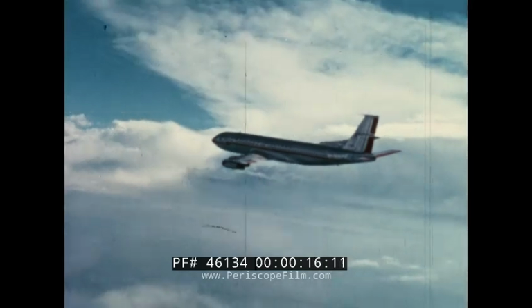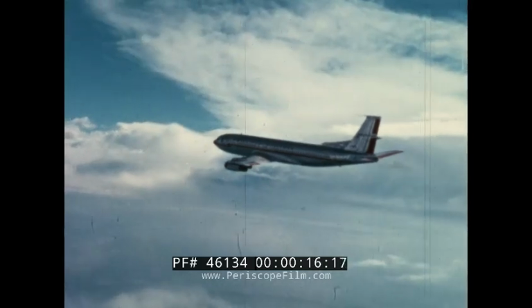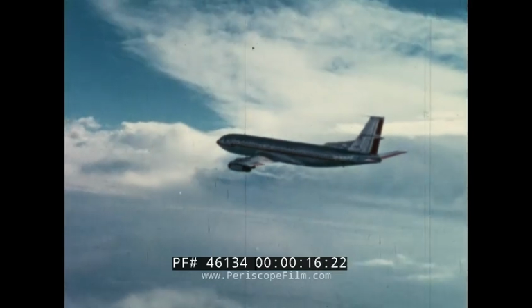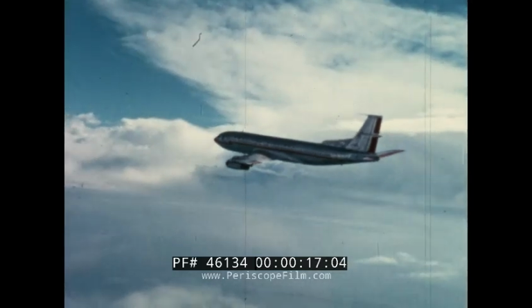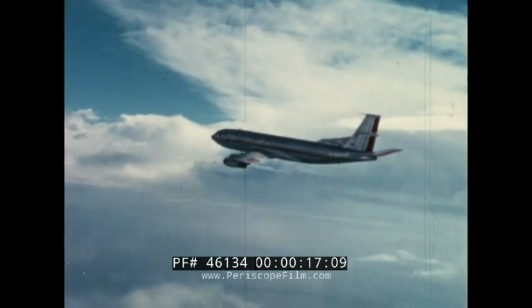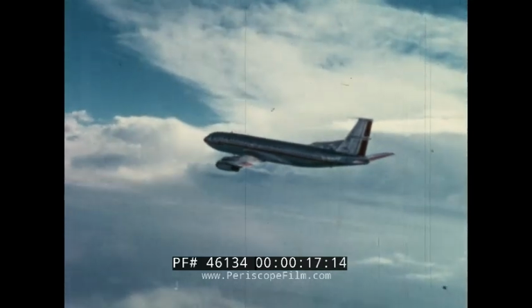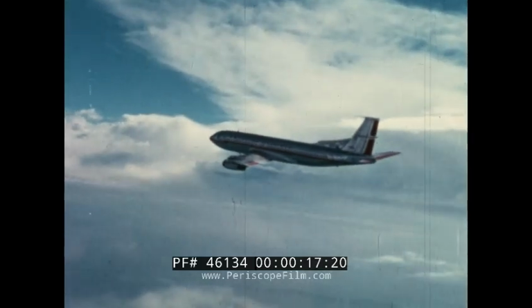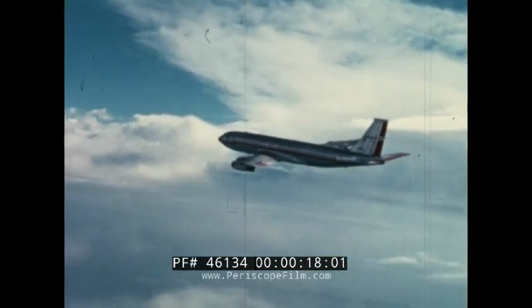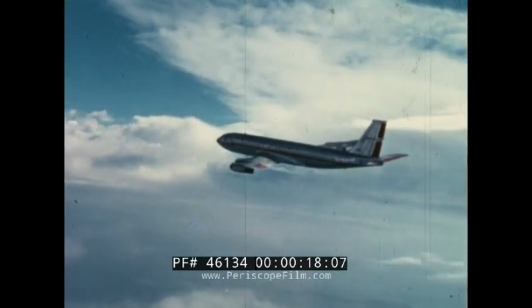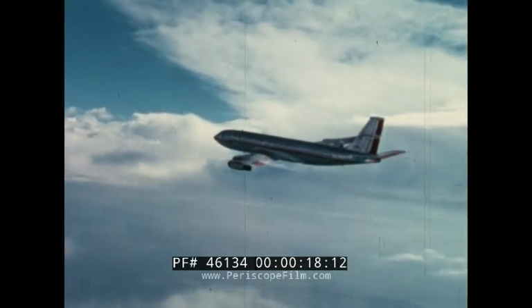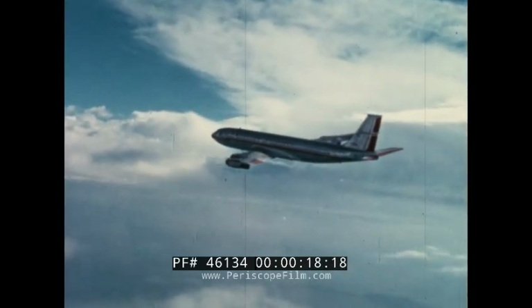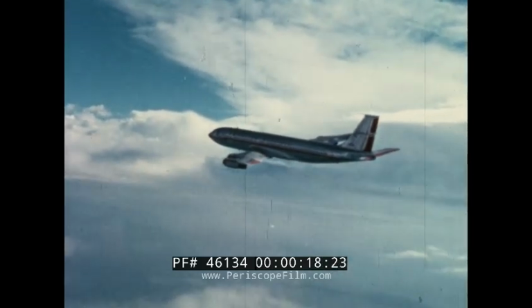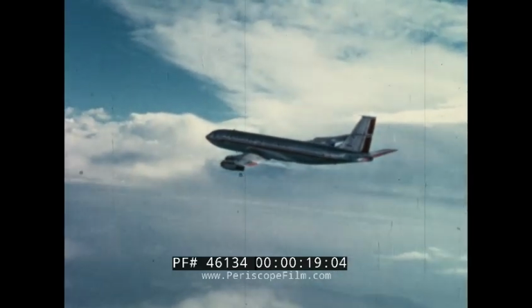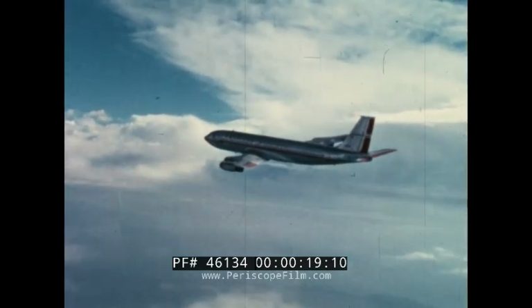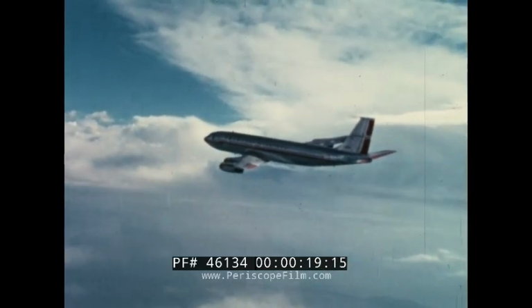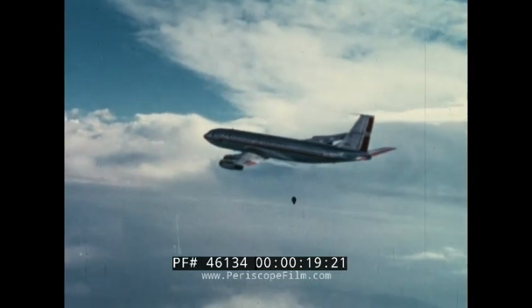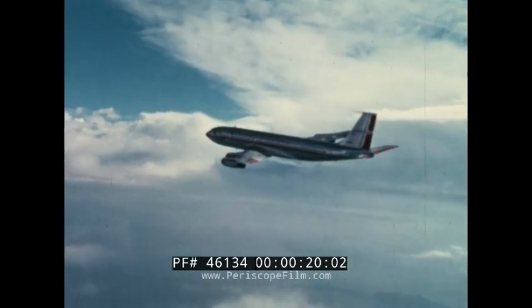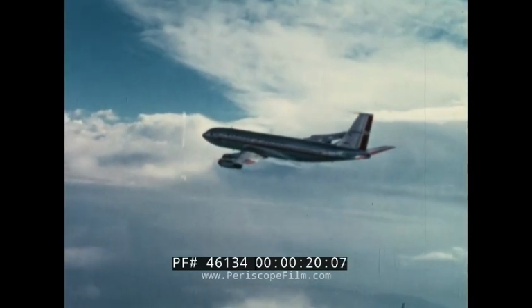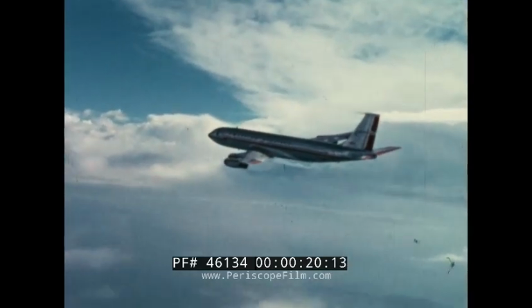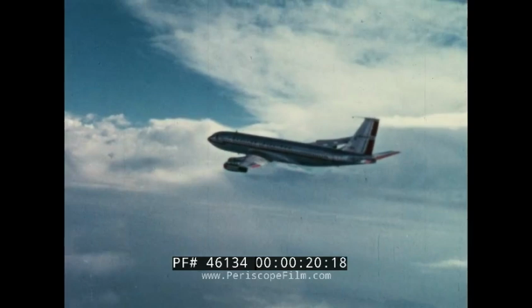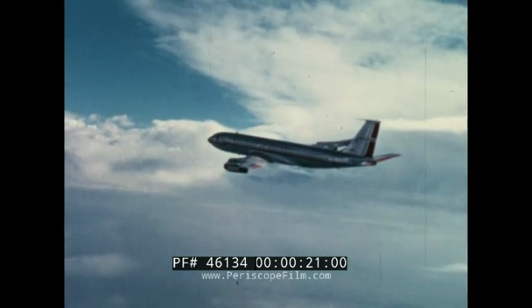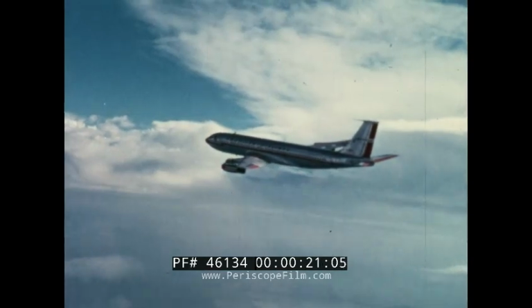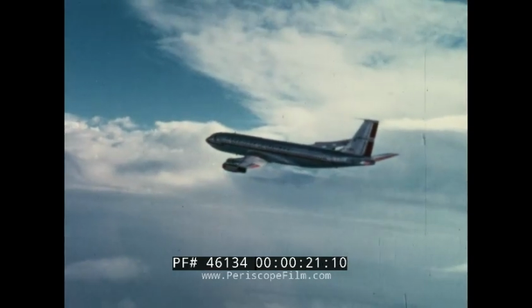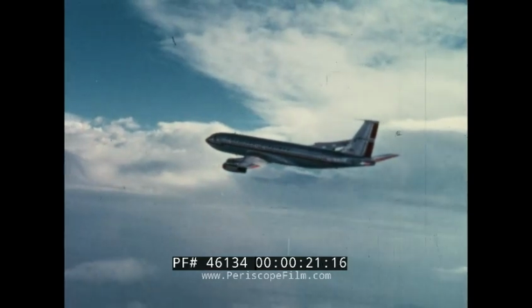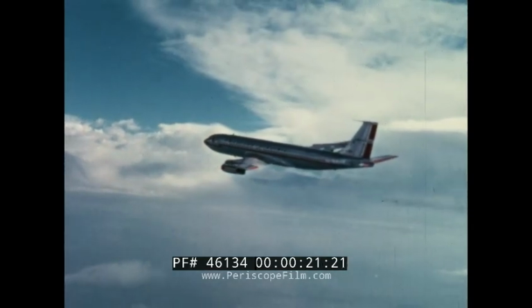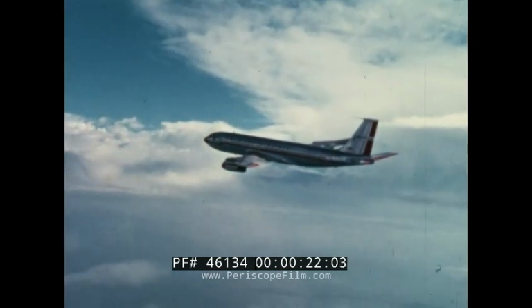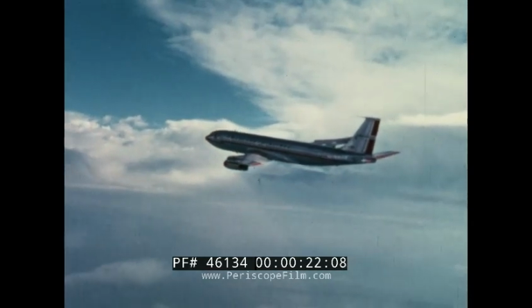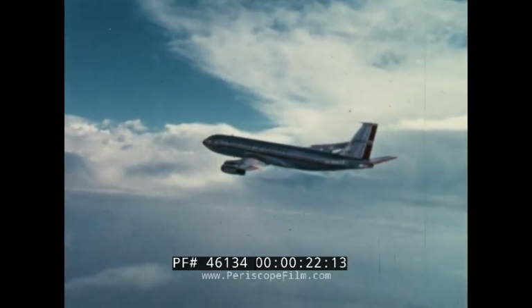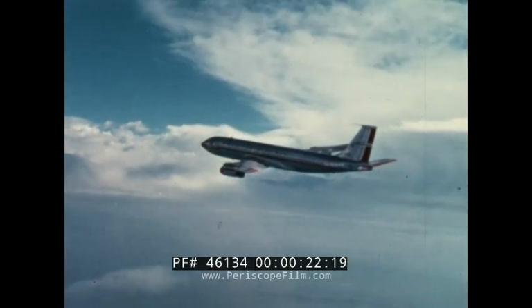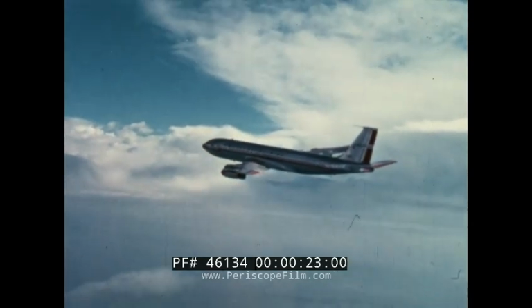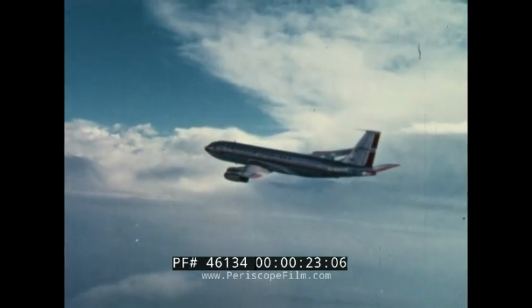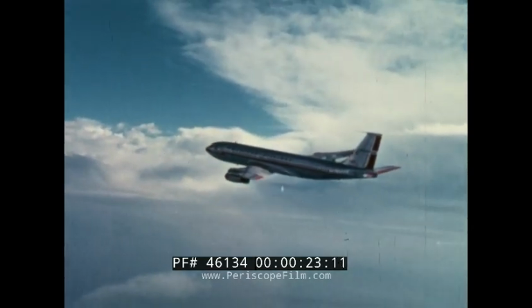Cruising at 32,000 feet, ground speed 580 miles per hour, outside temperature minus 5 degrees.